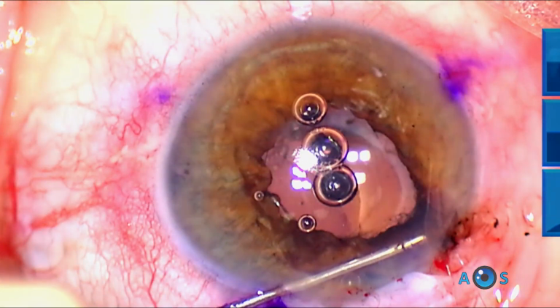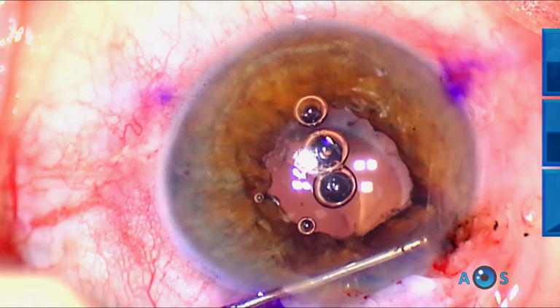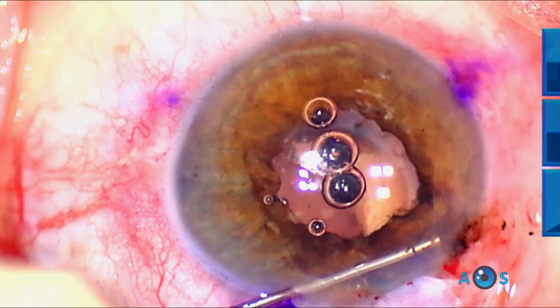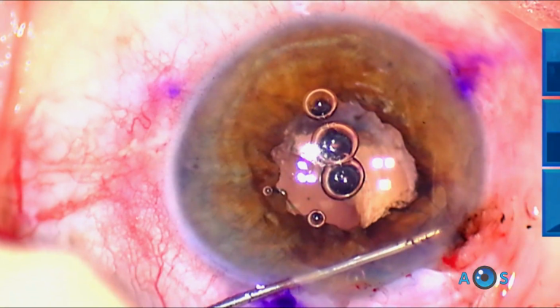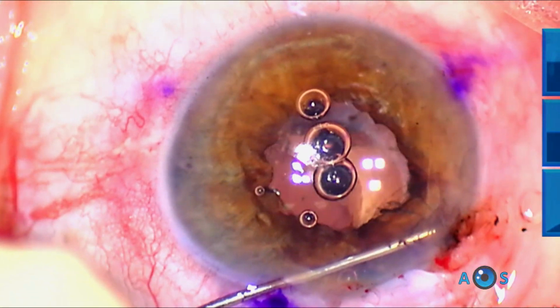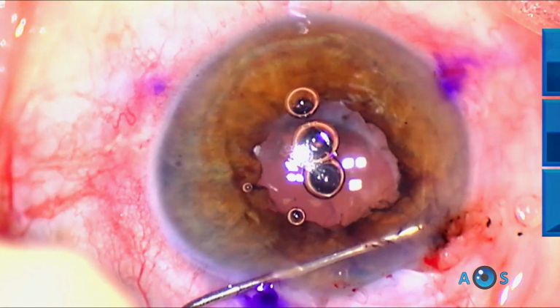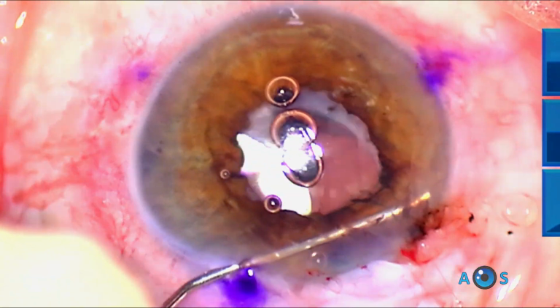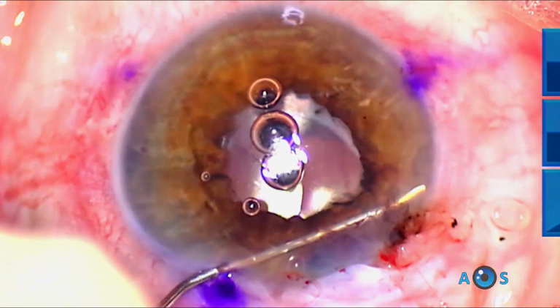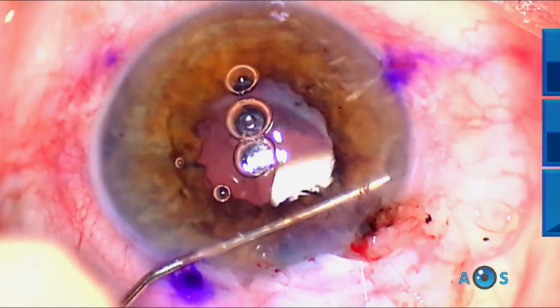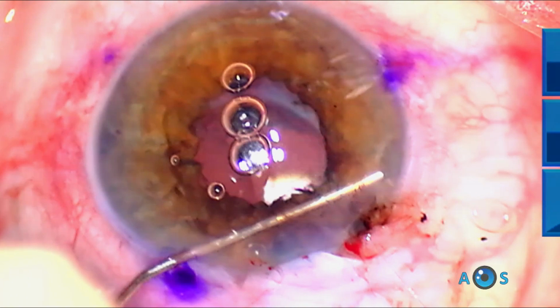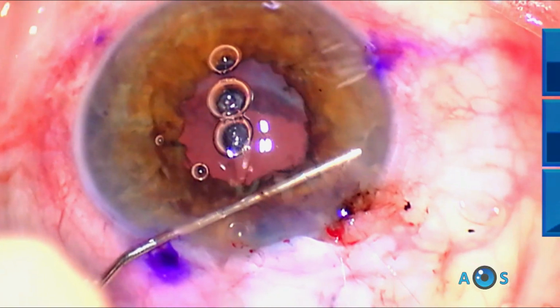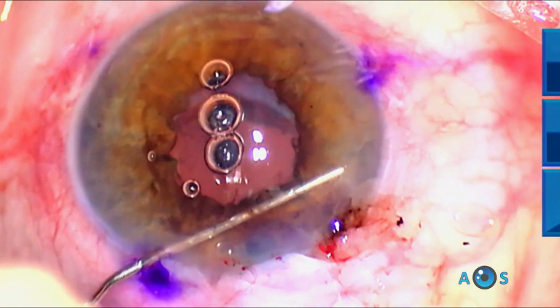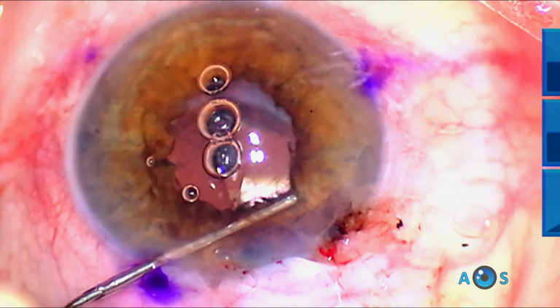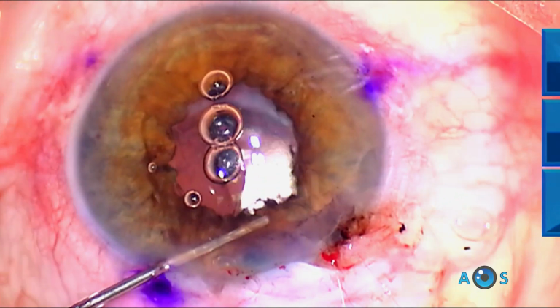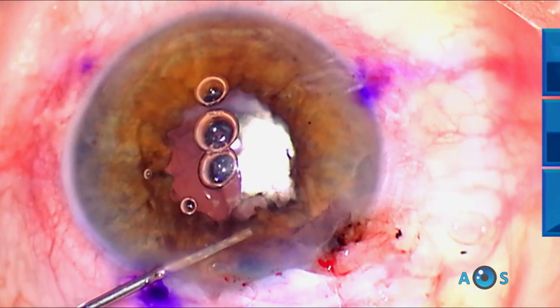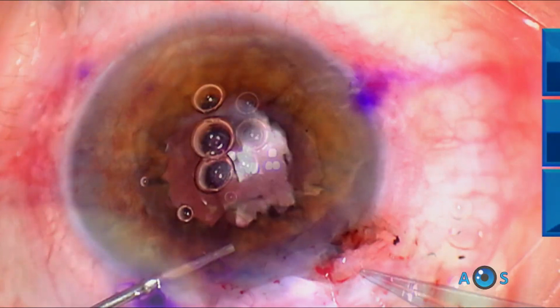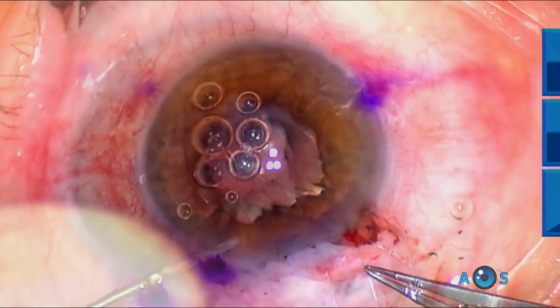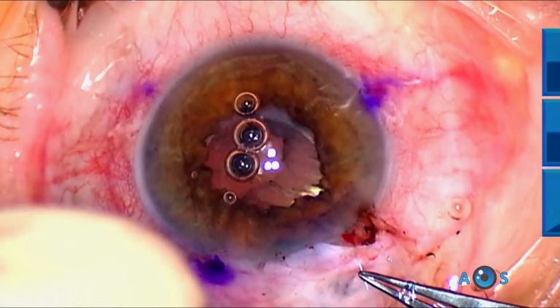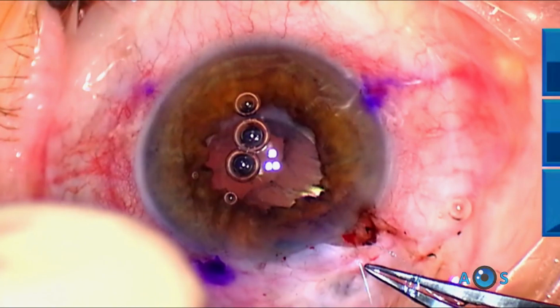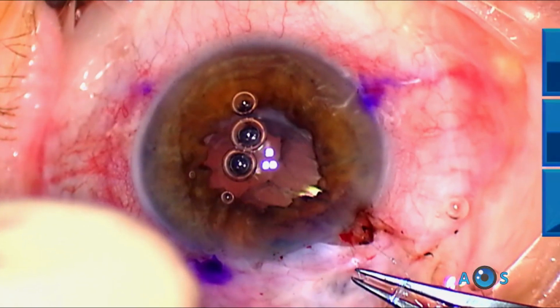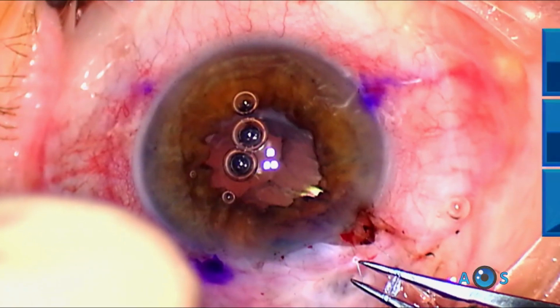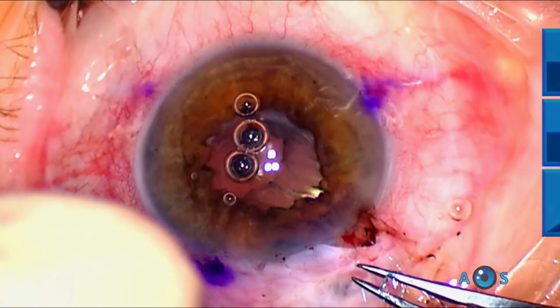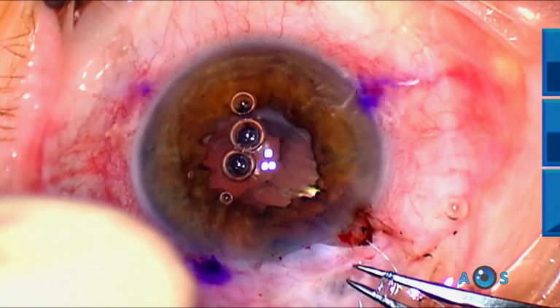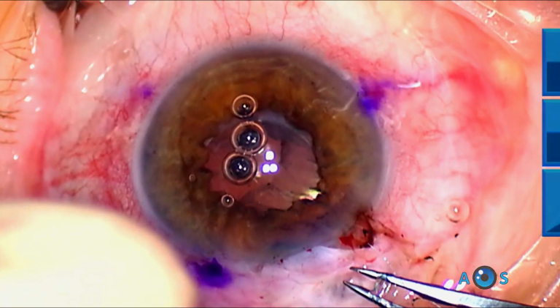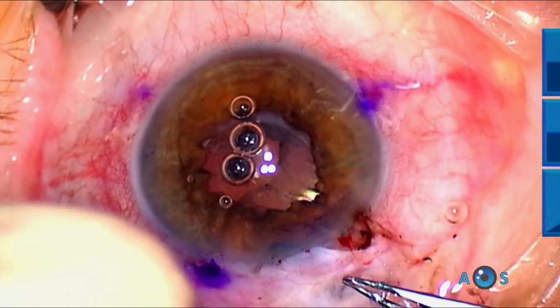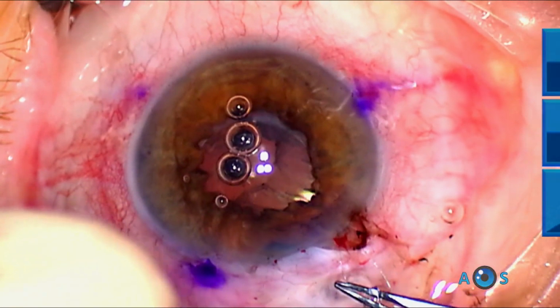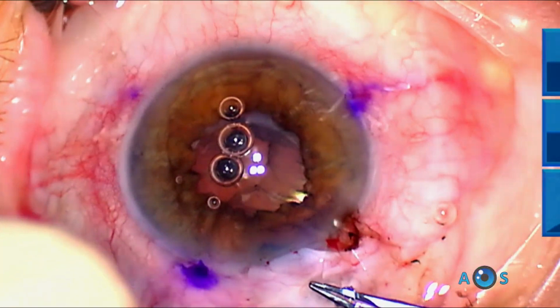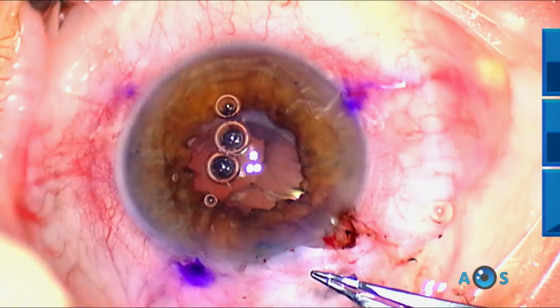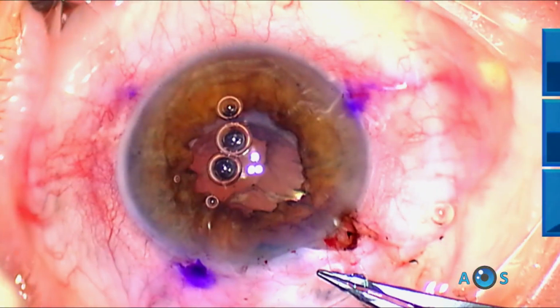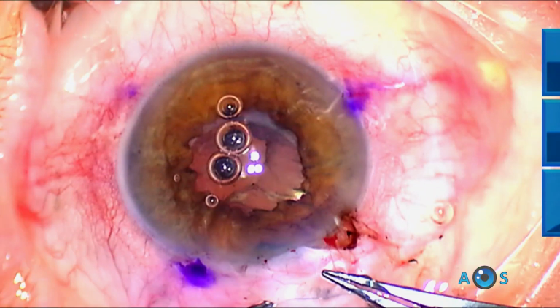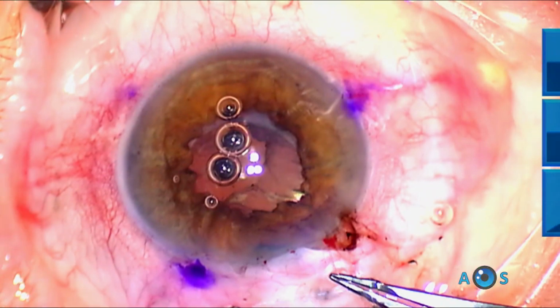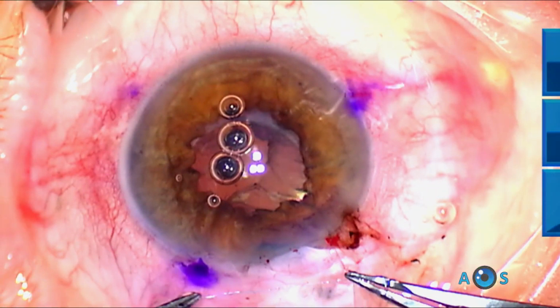The pupil is looking good — nicely round and centered. It is time to tie the suture threads.